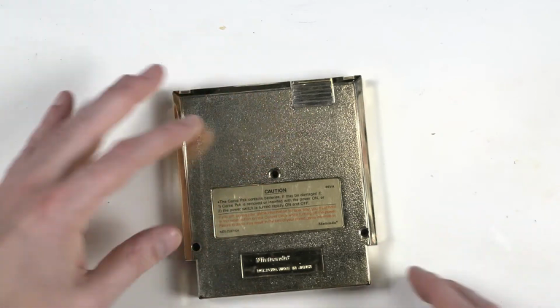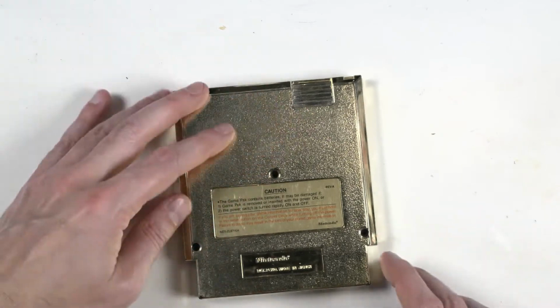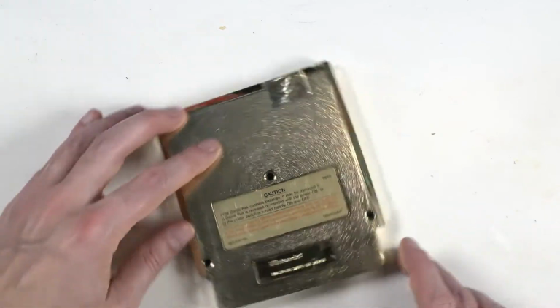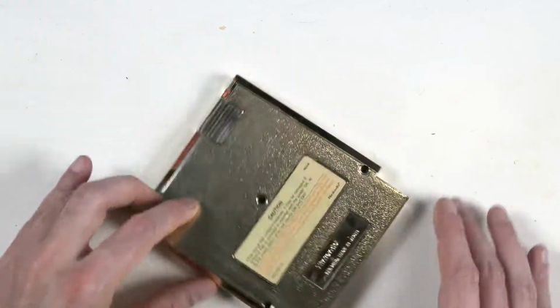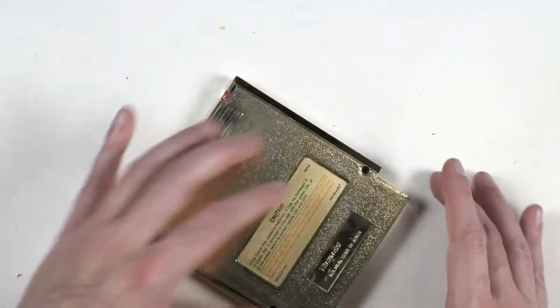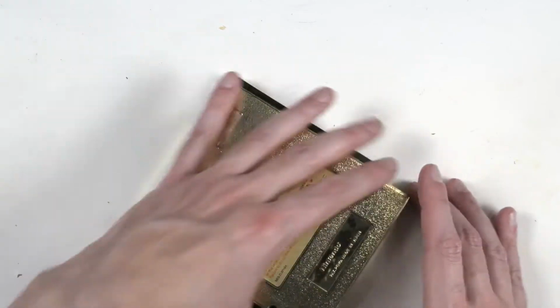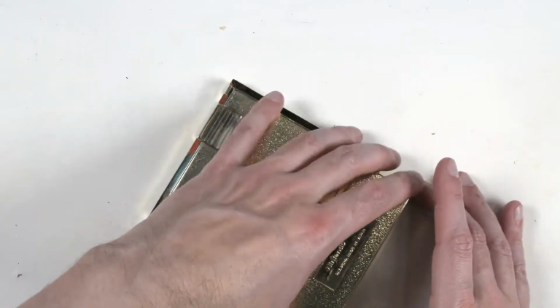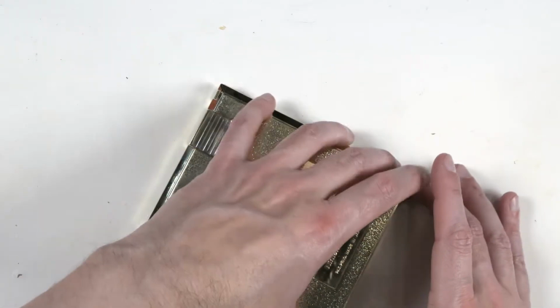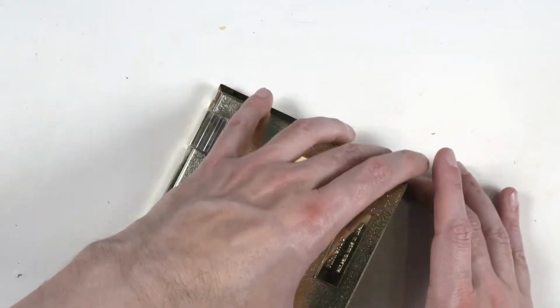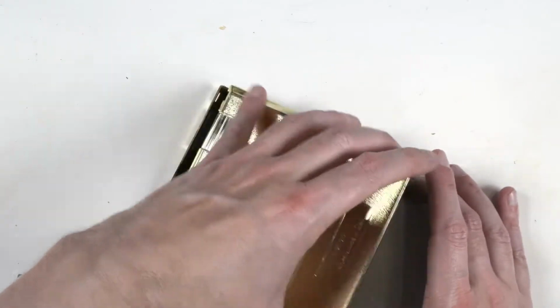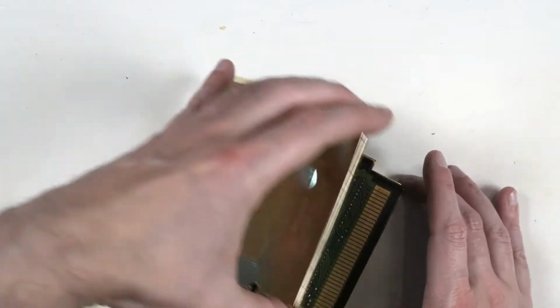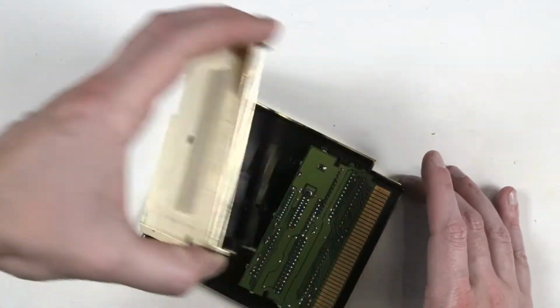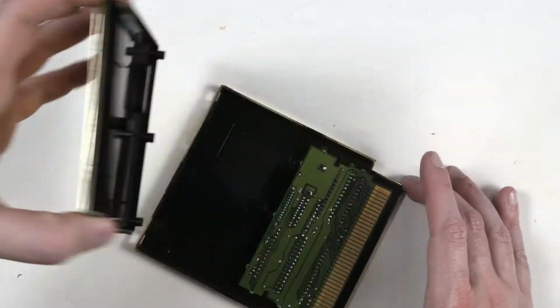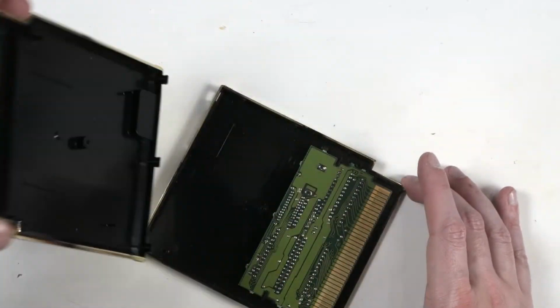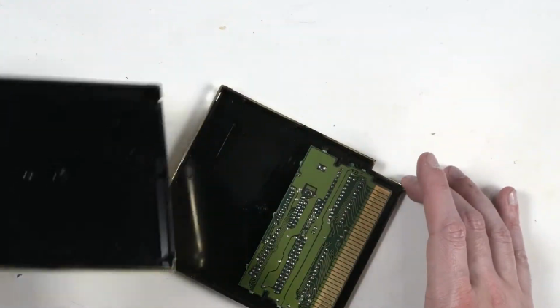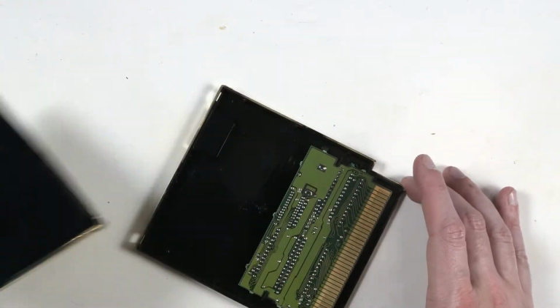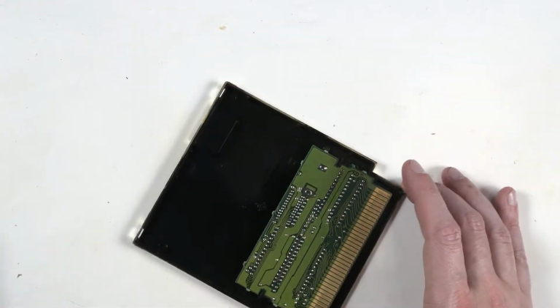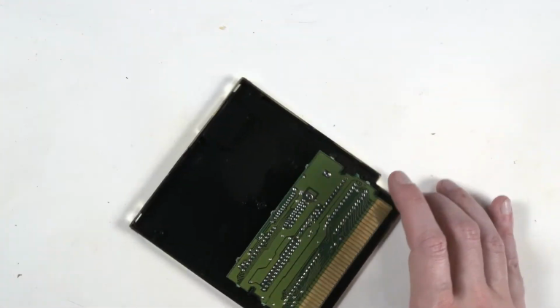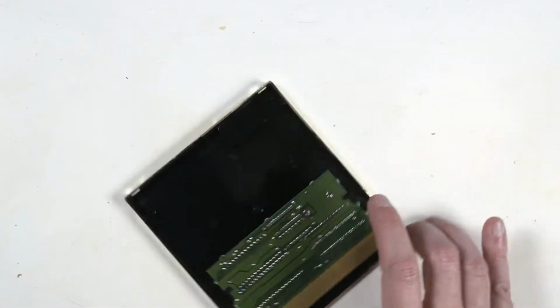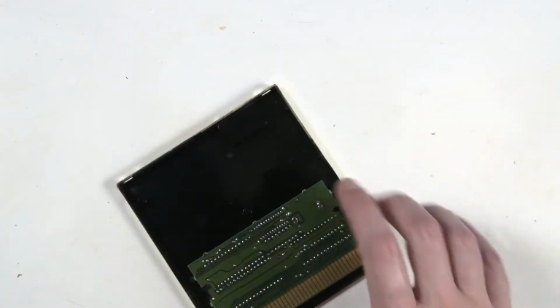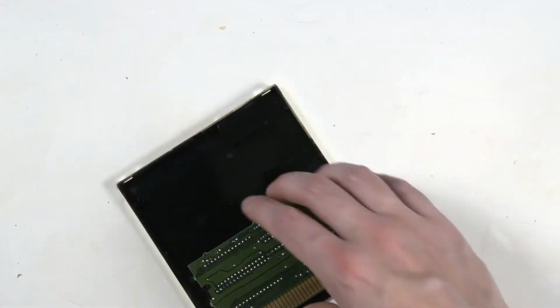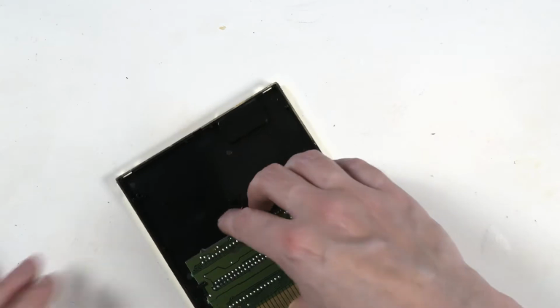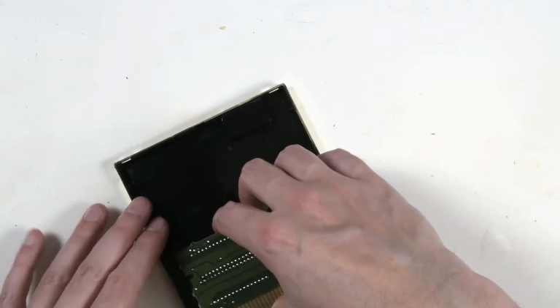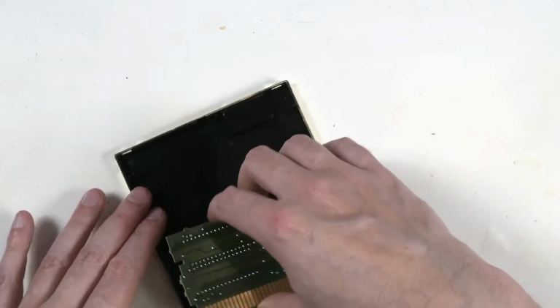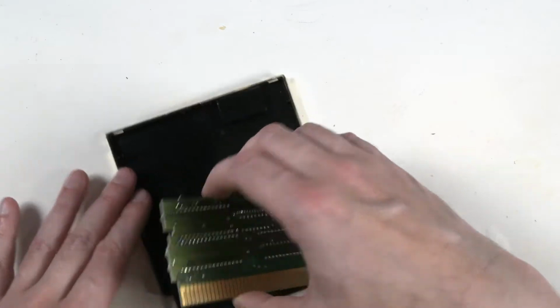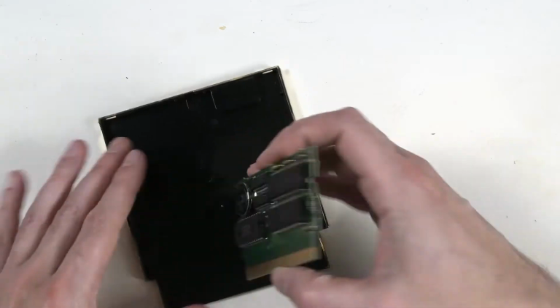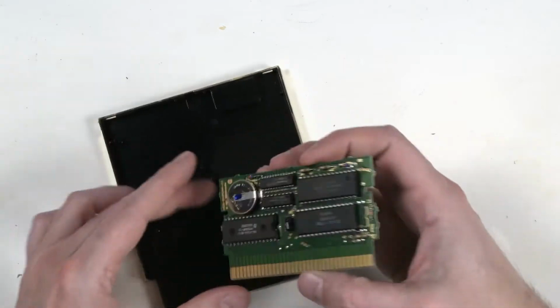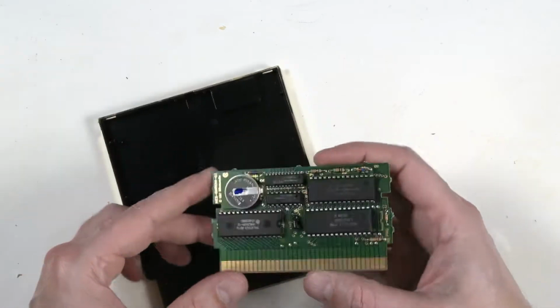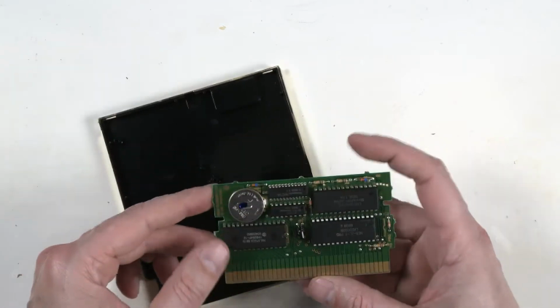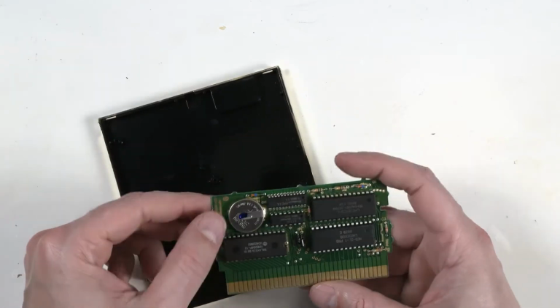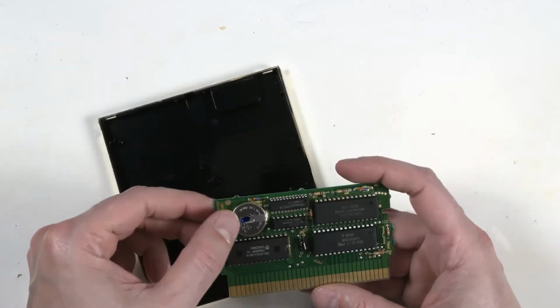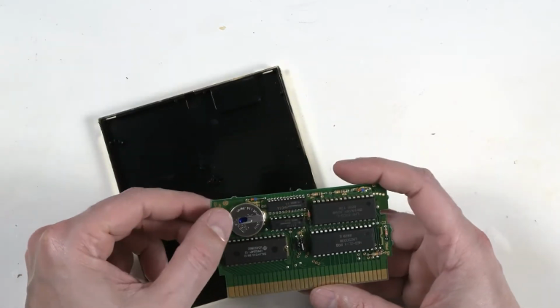All three screws are out. Open it up, and there's our battery.